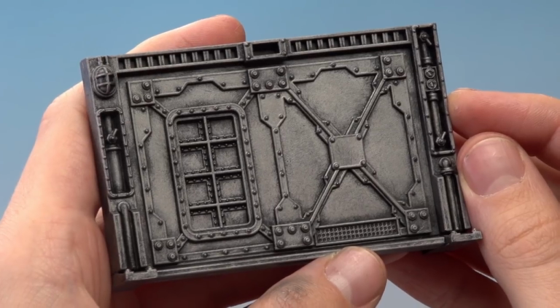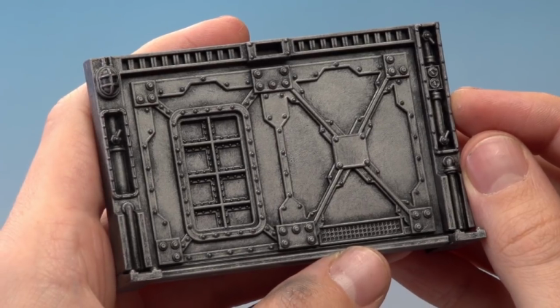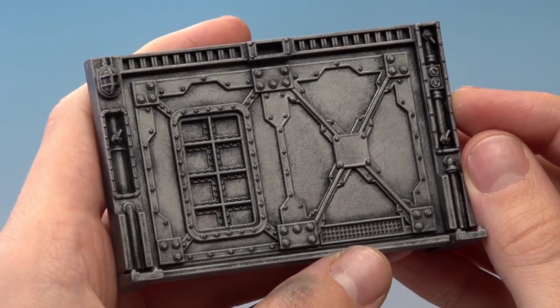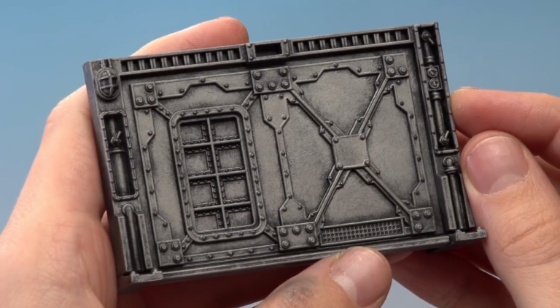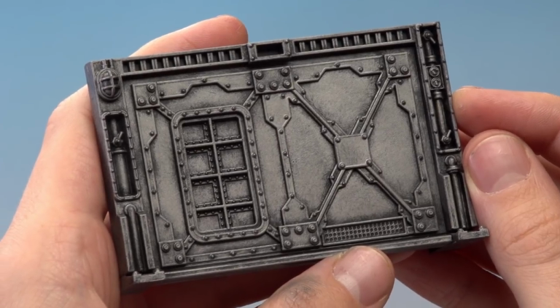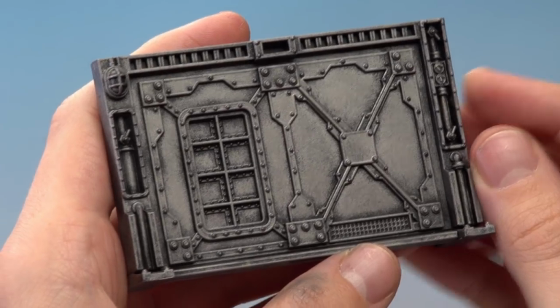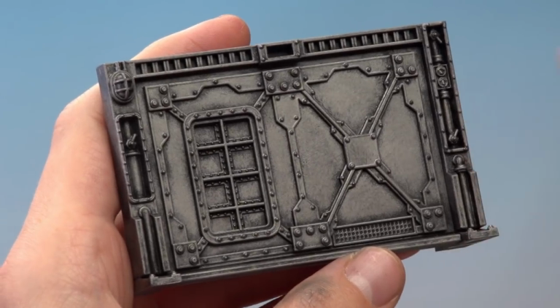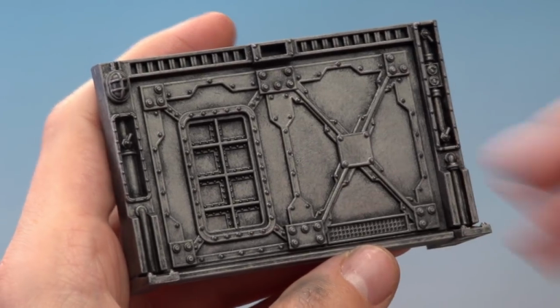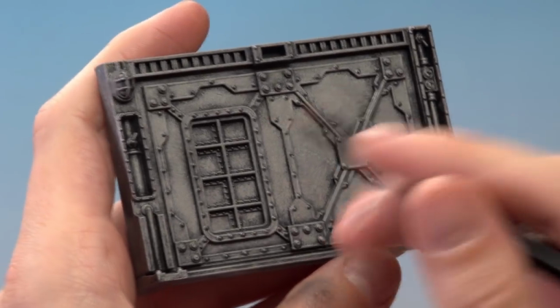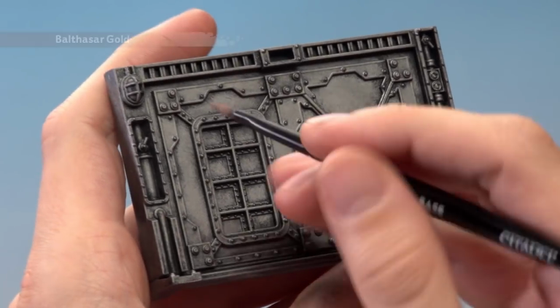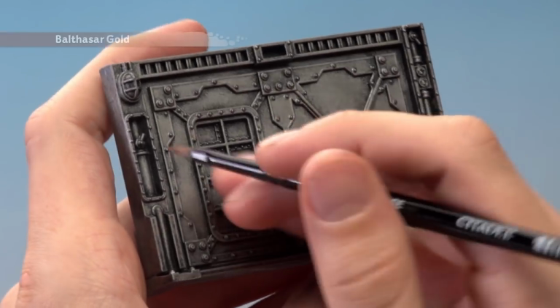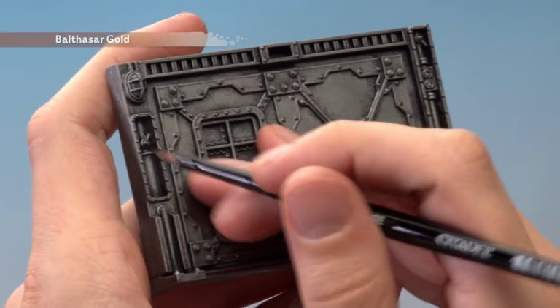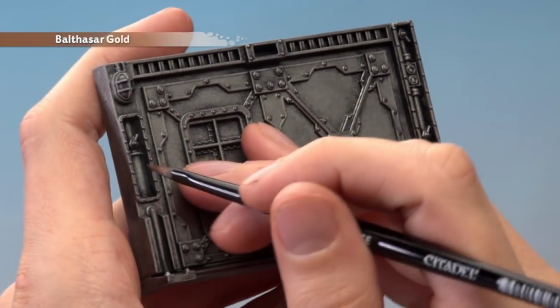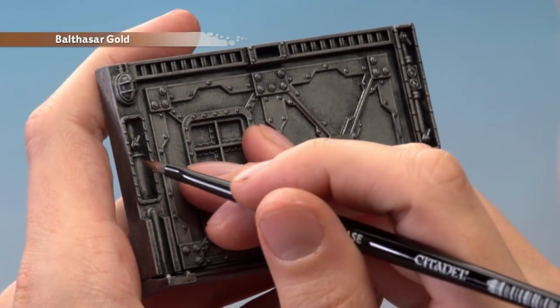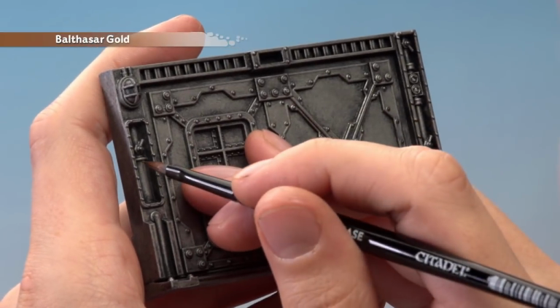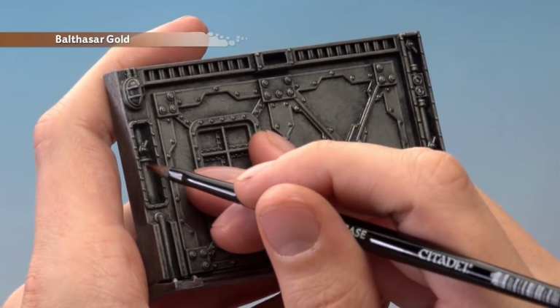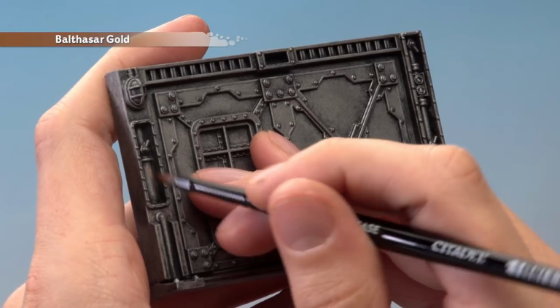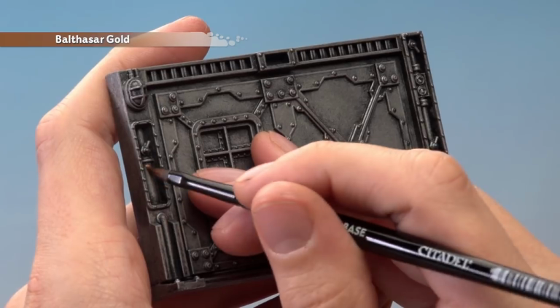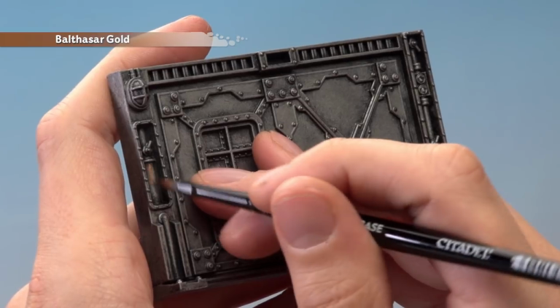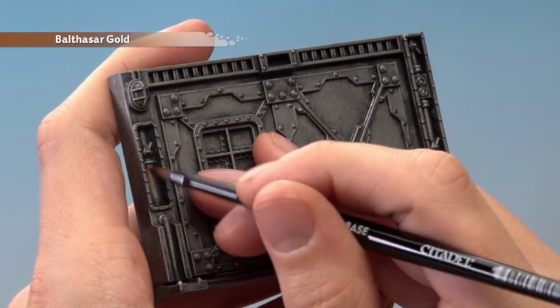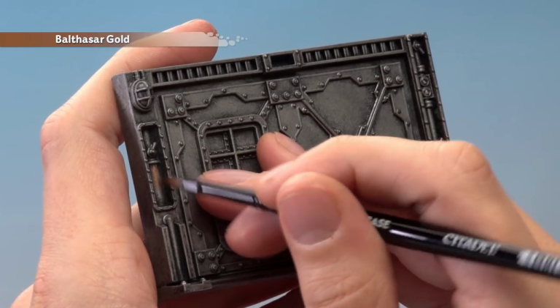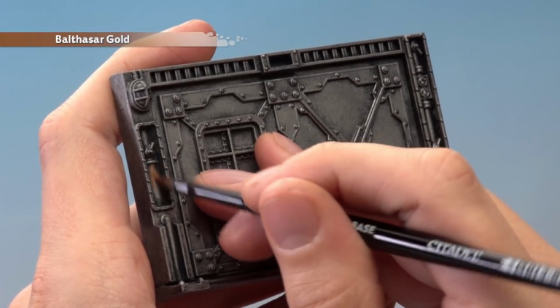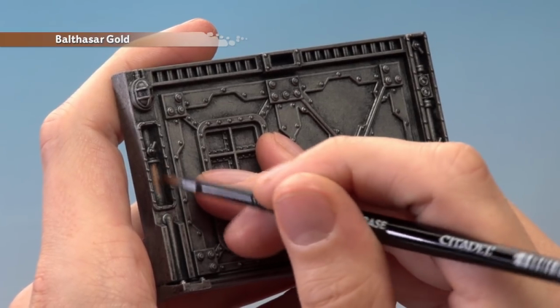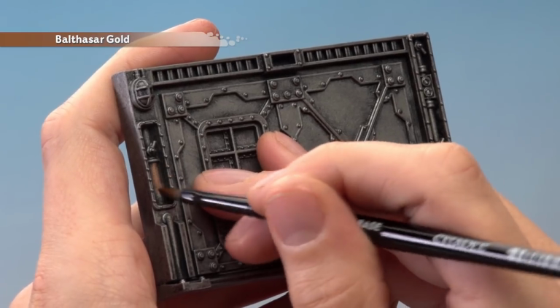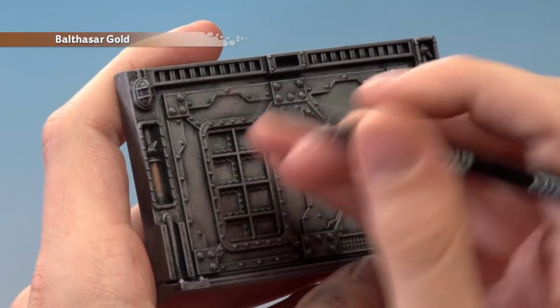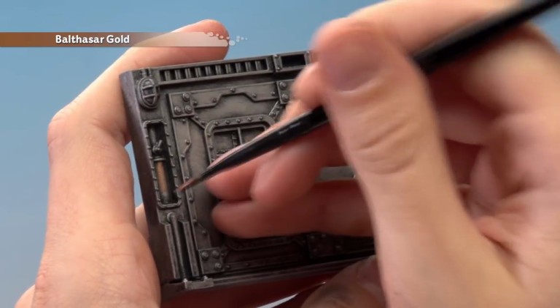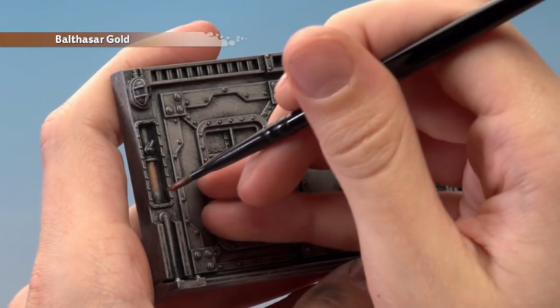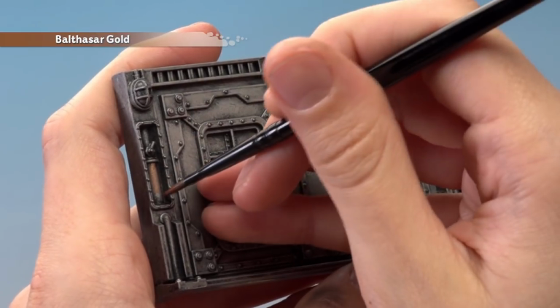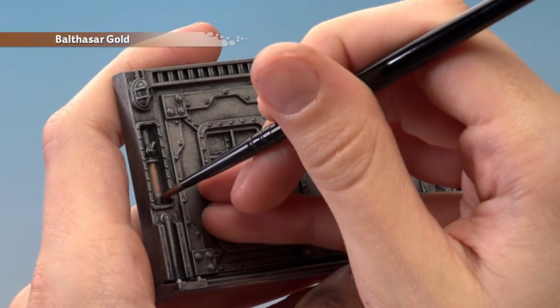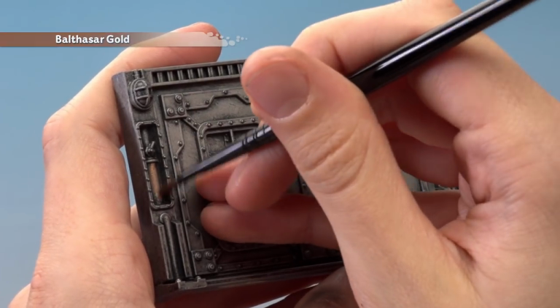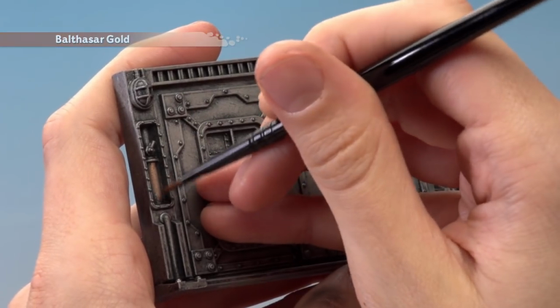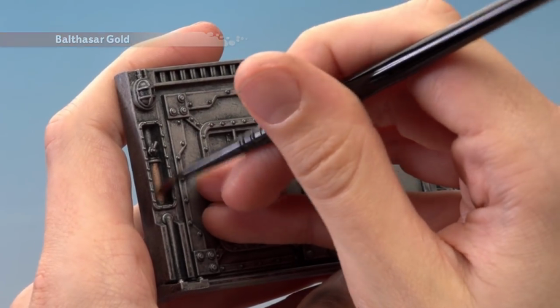Once you've finished building up that colour, you can now add some Balthasar Gold to break up larger areas of silver. Great things to paint with this colour are things such as pipes.